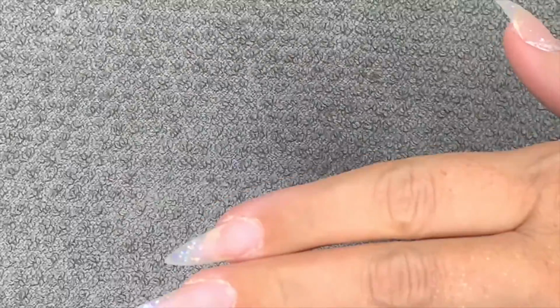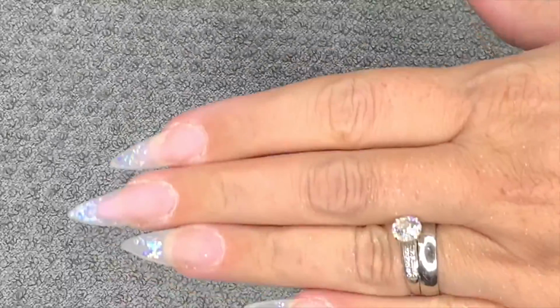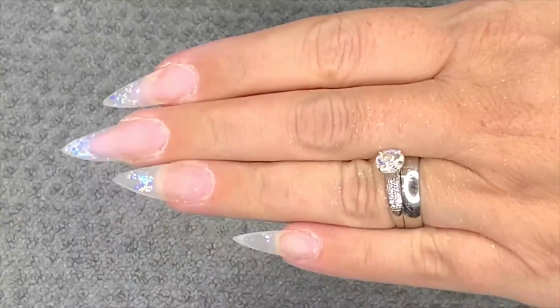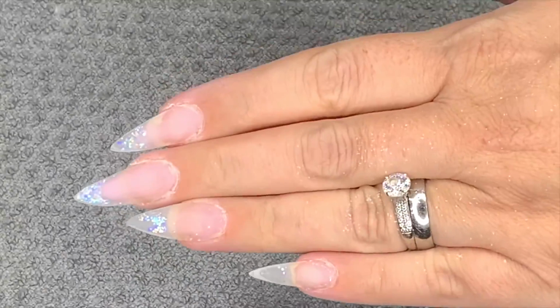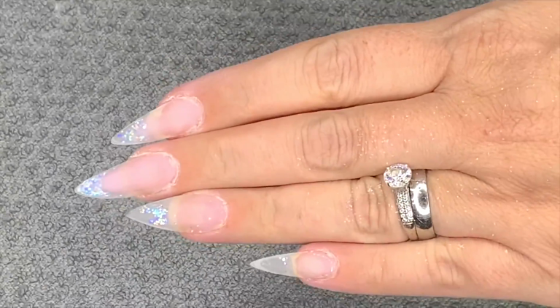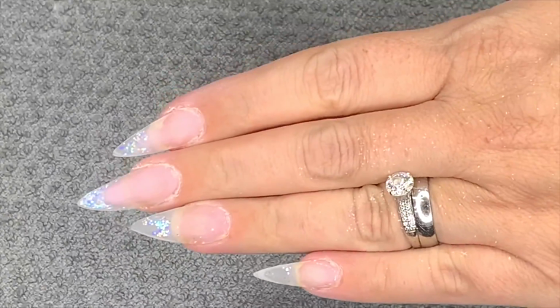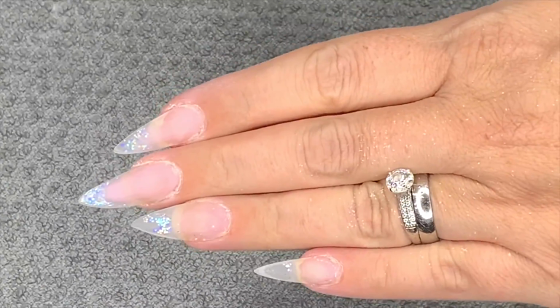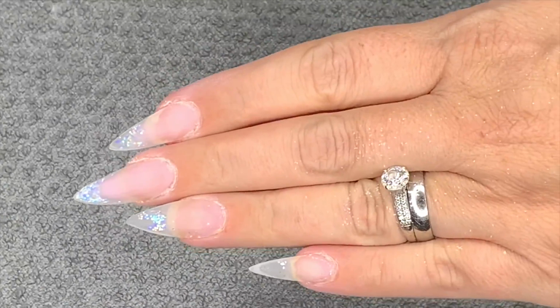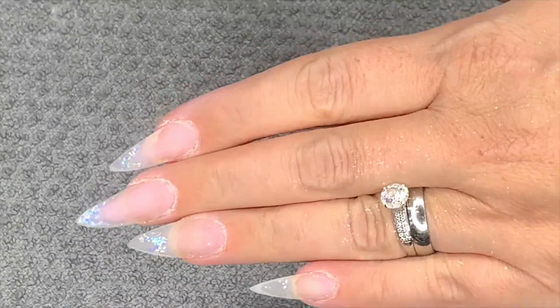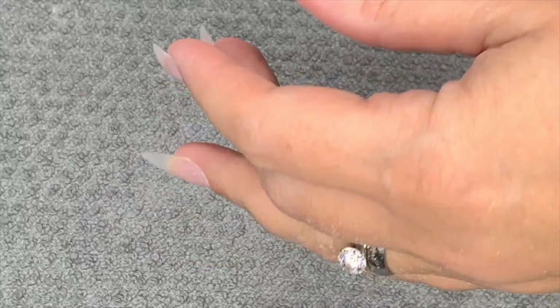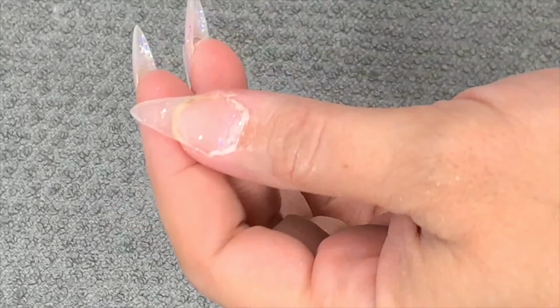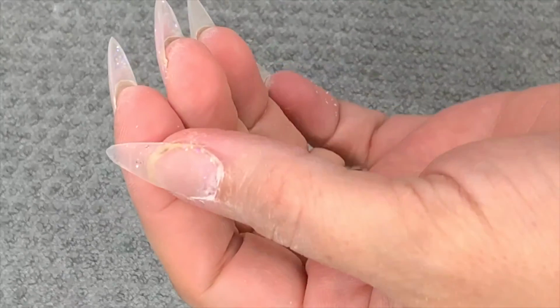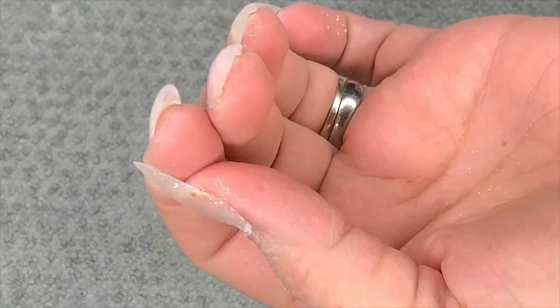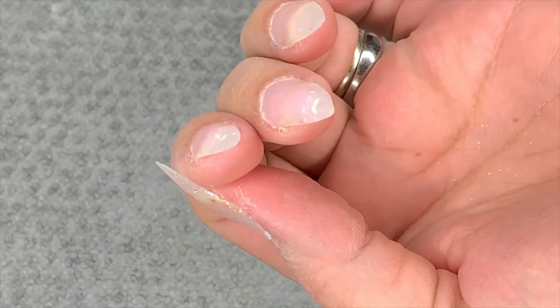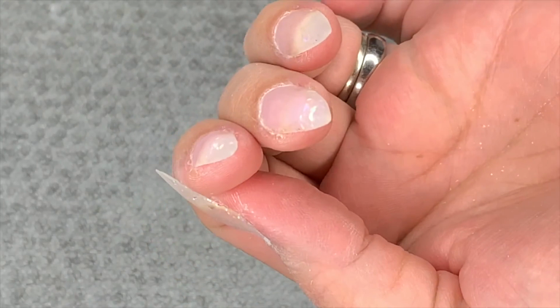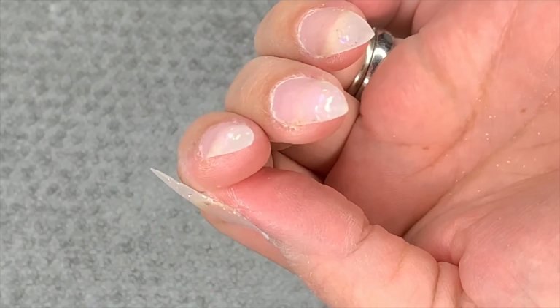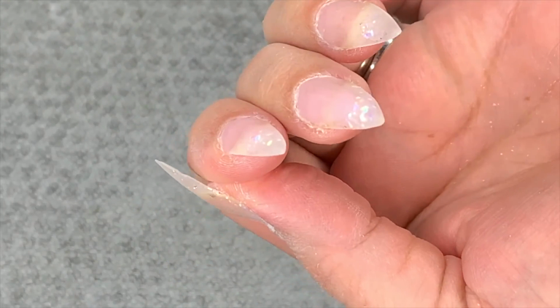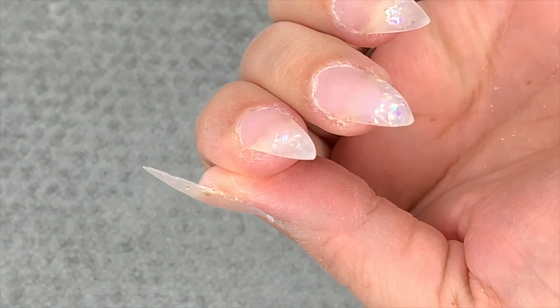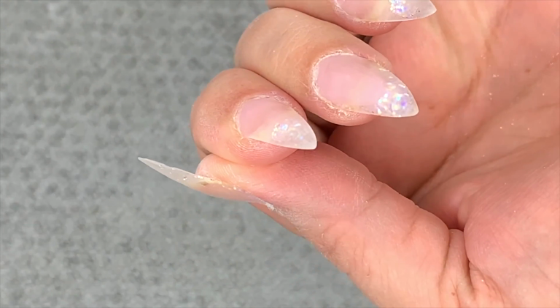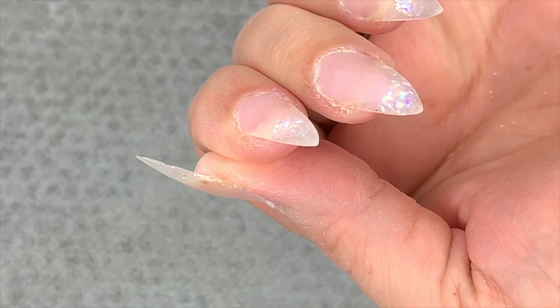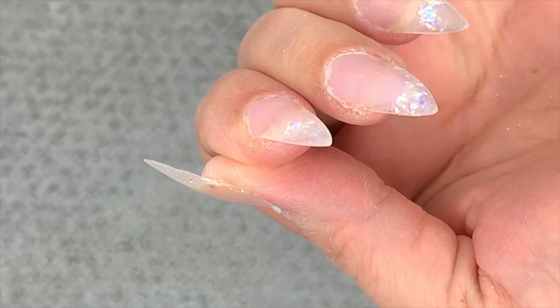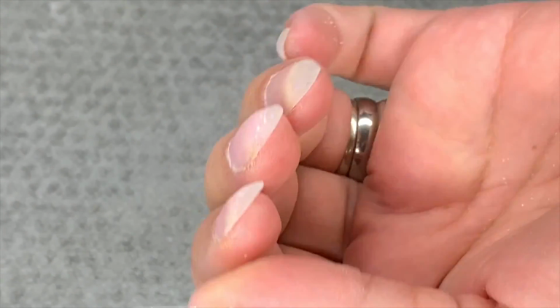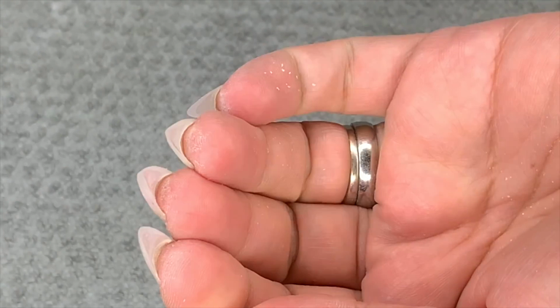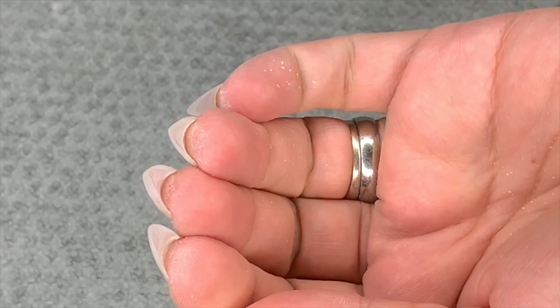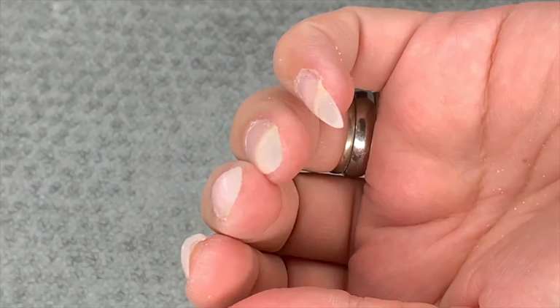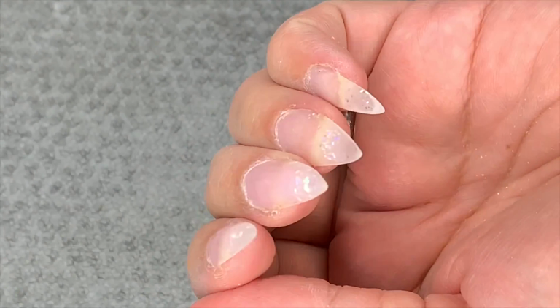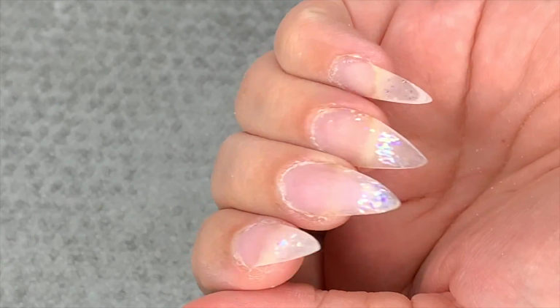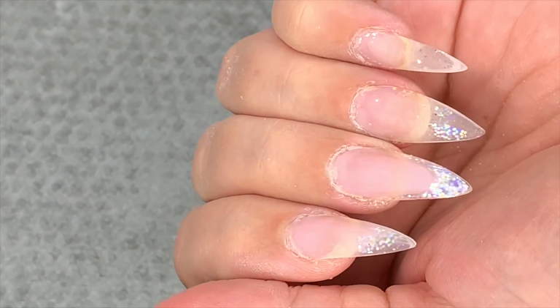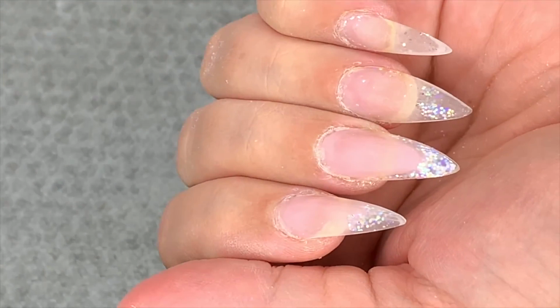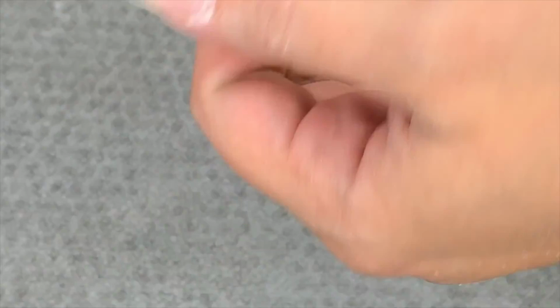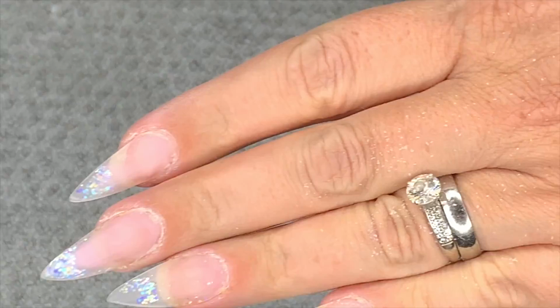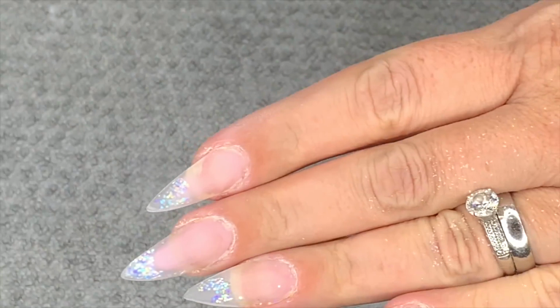These are all filed and super thin now as you can see - very dusty though! Now we're going to tidy up those cuticles.